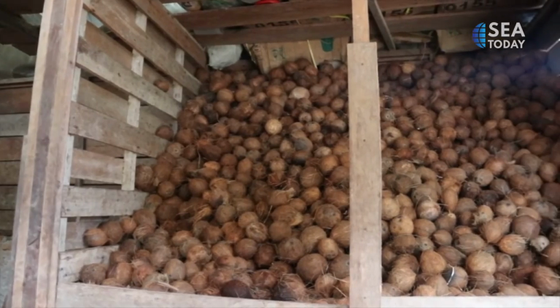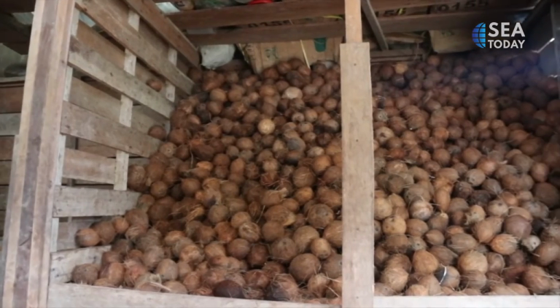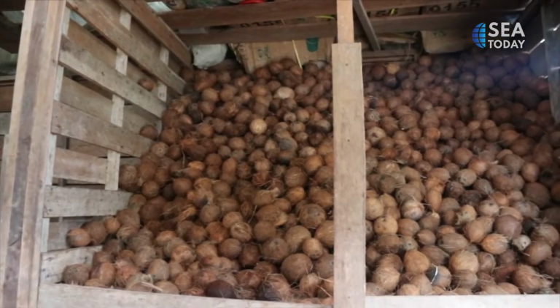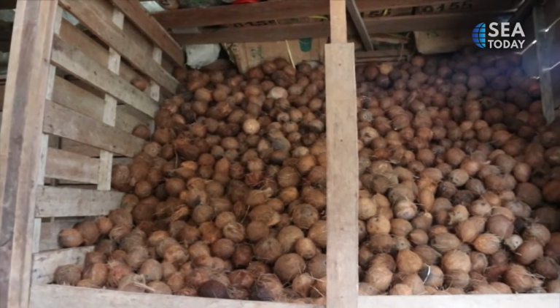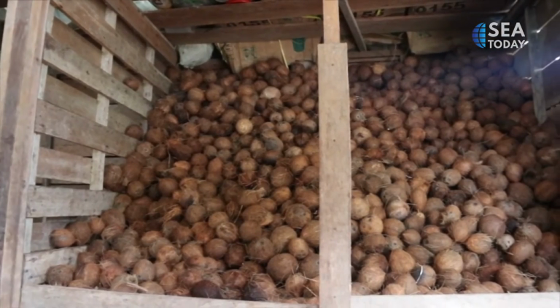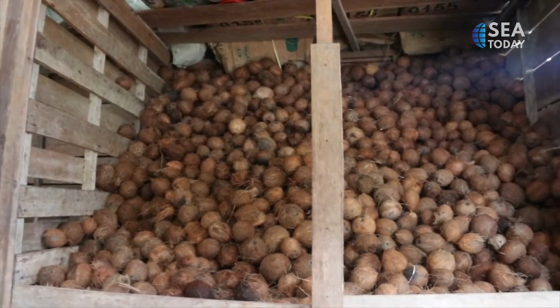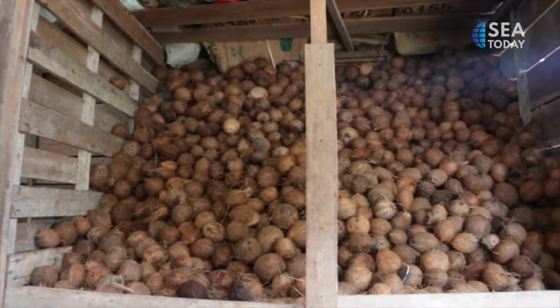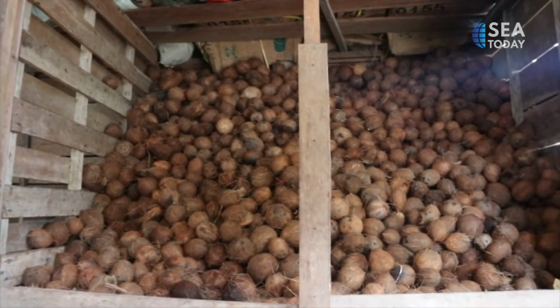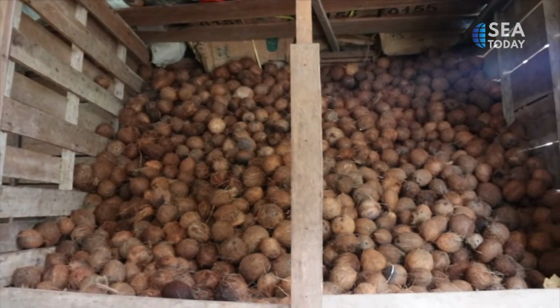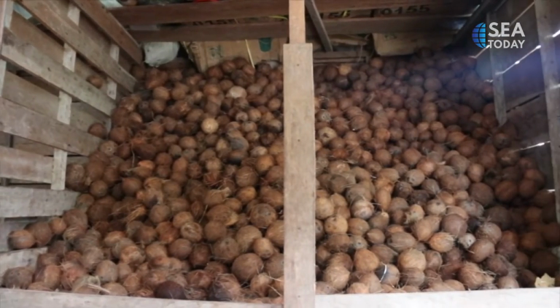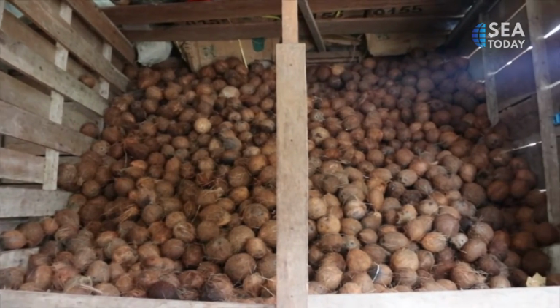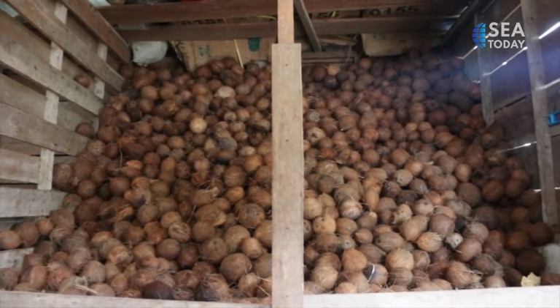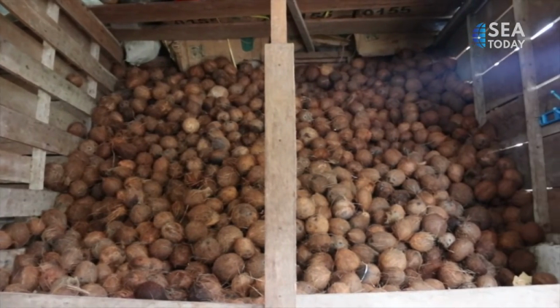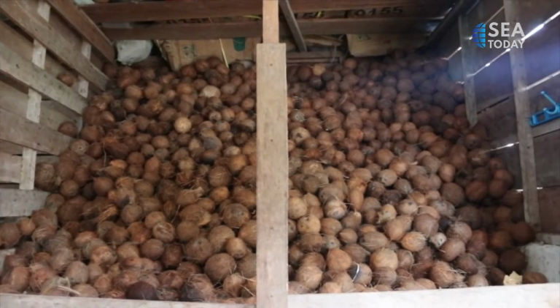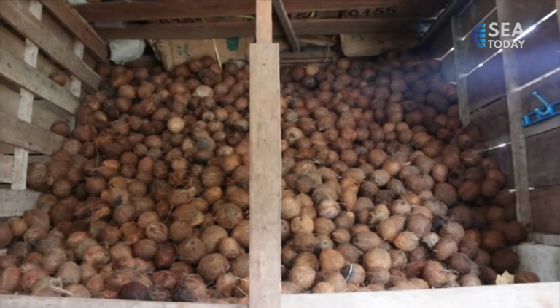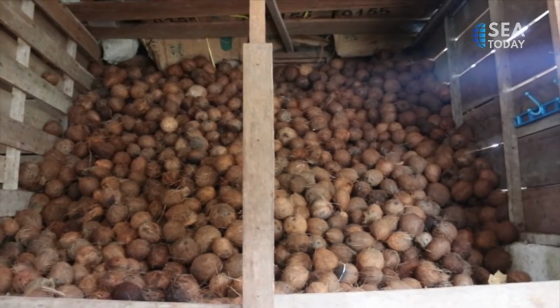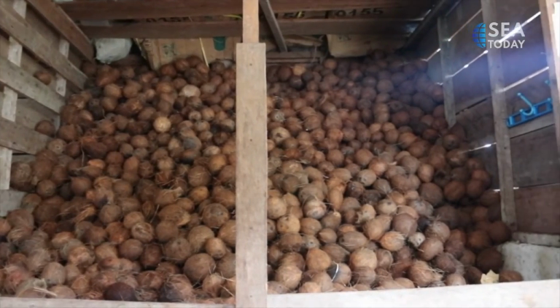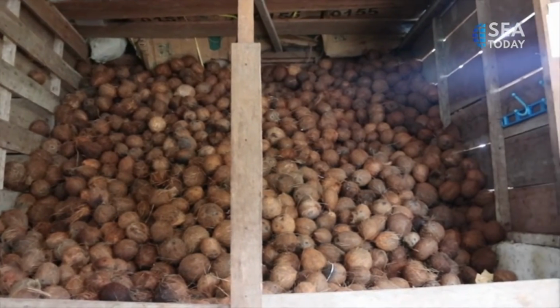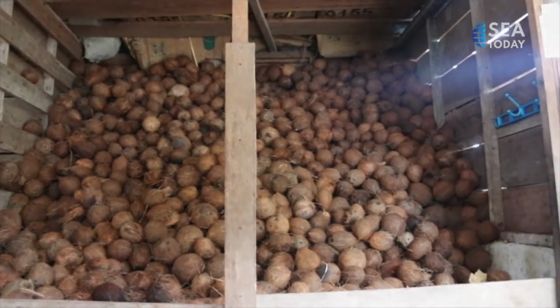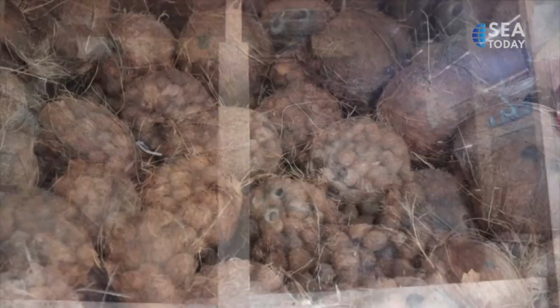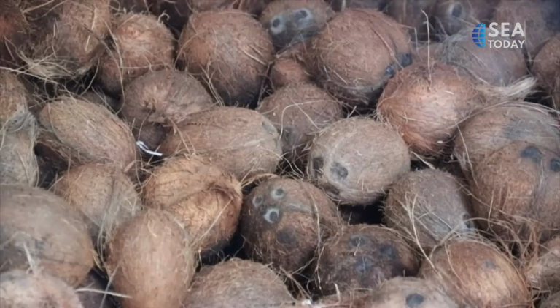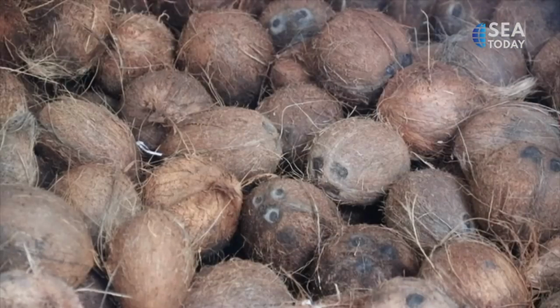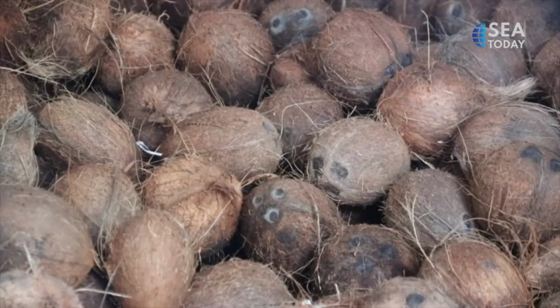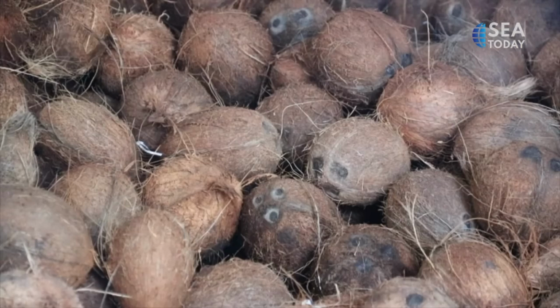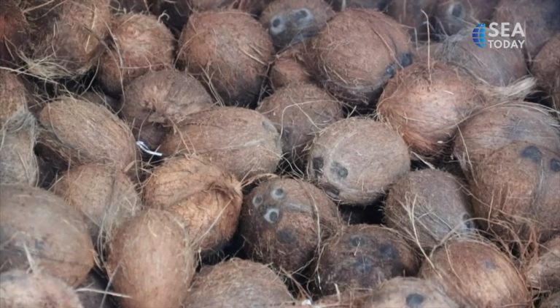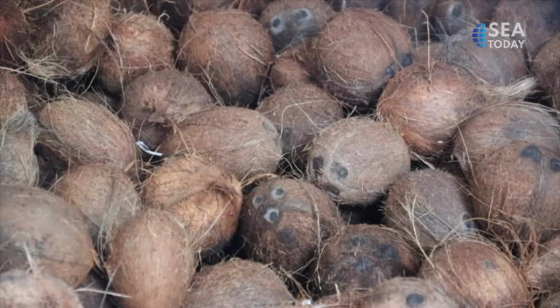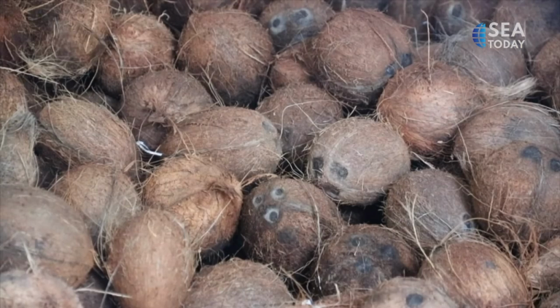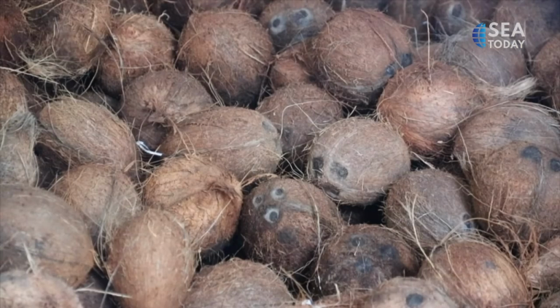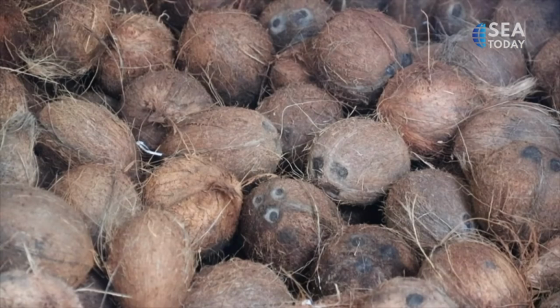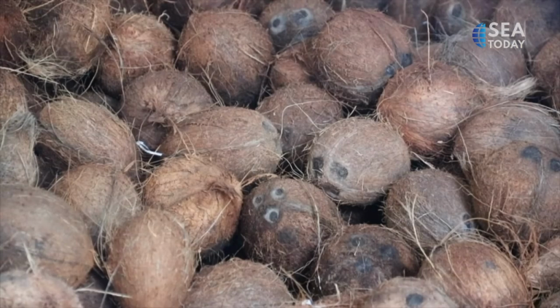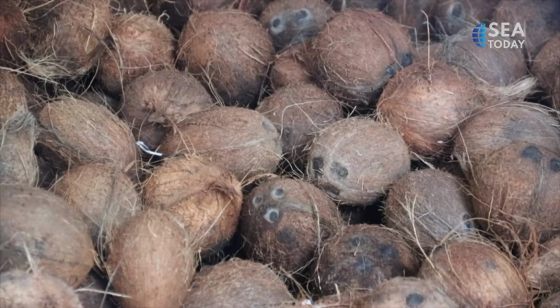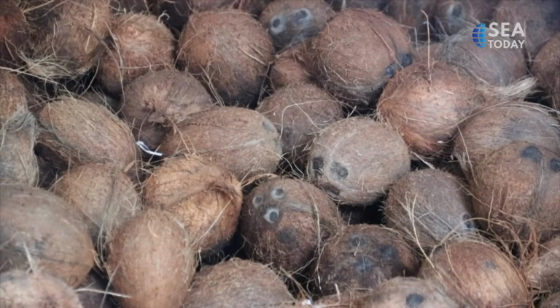Coconut is famous as a commodity where all parts of the plant can be used.